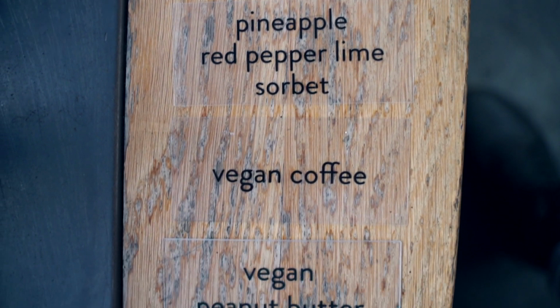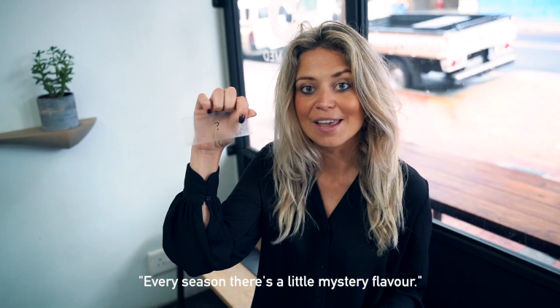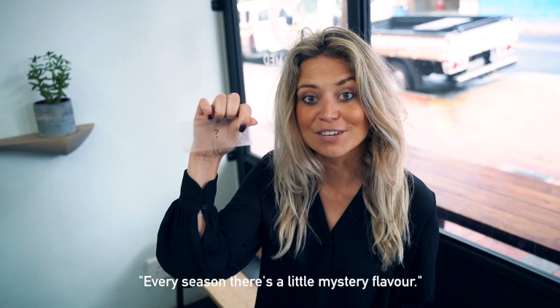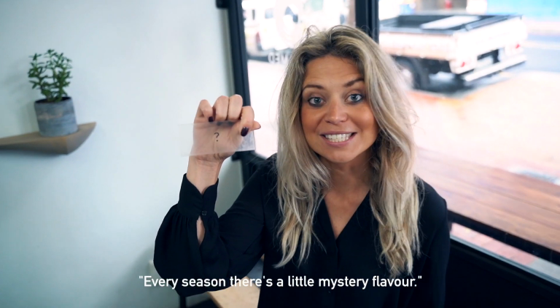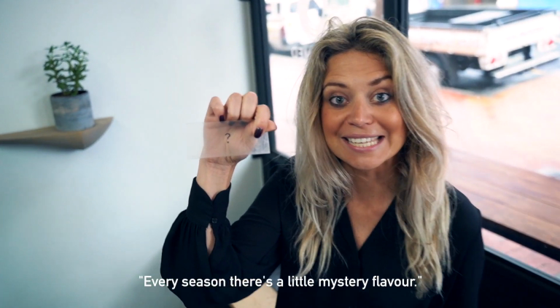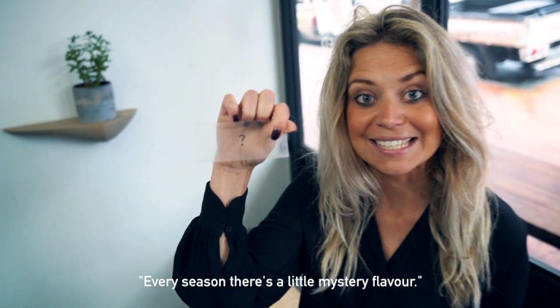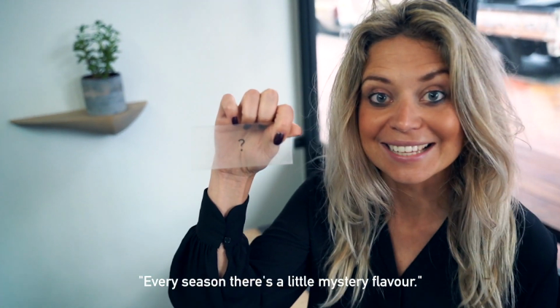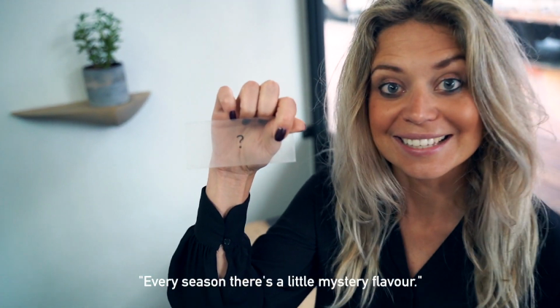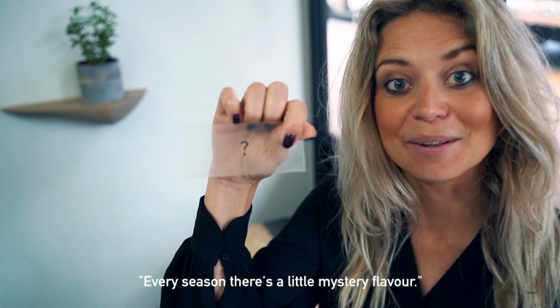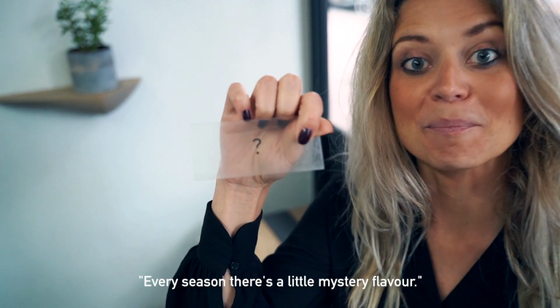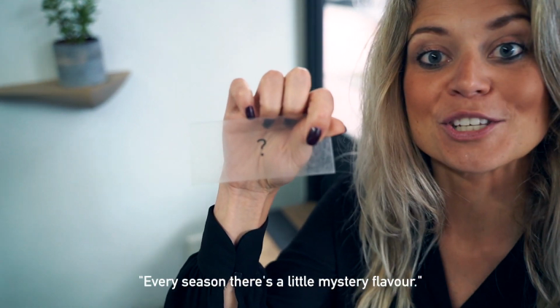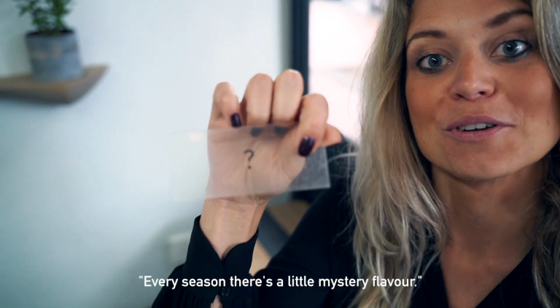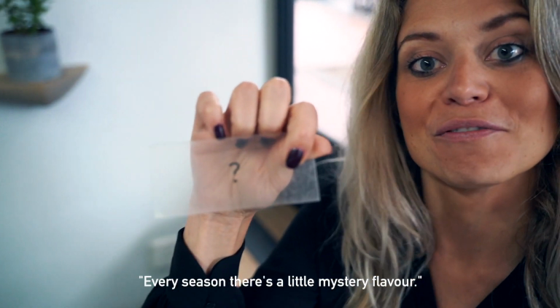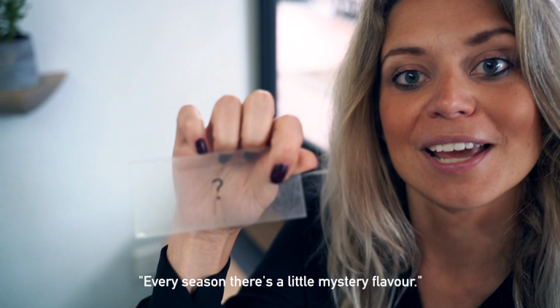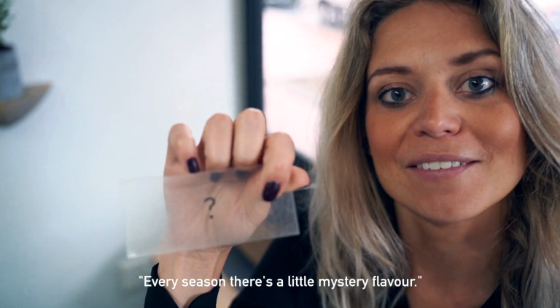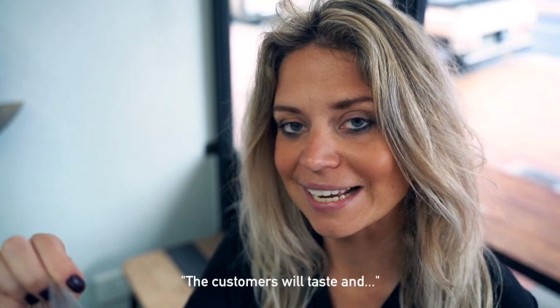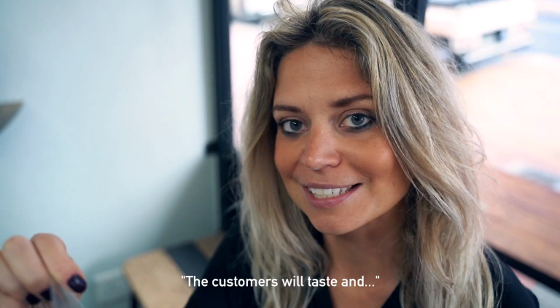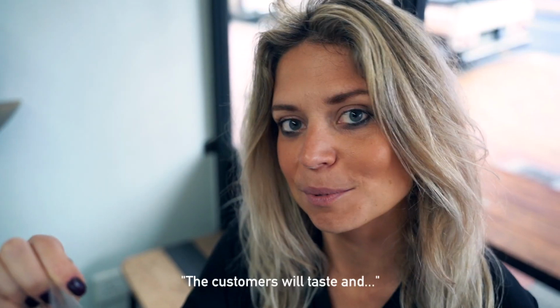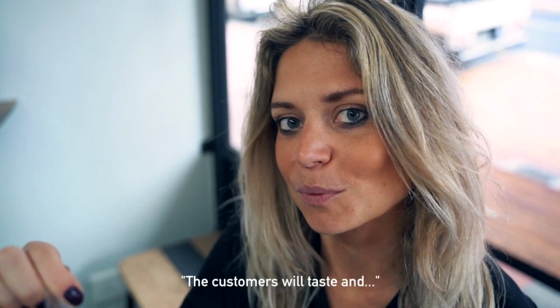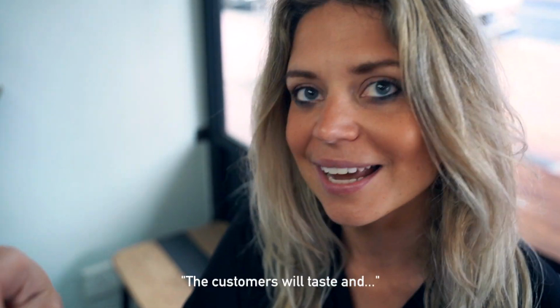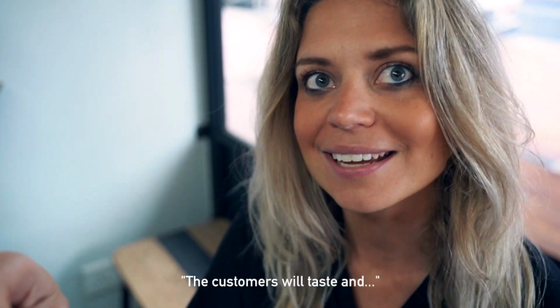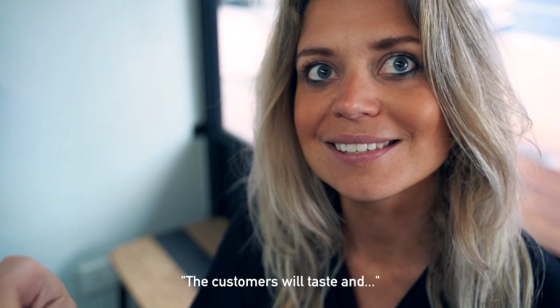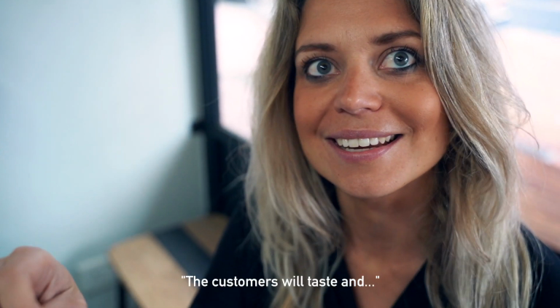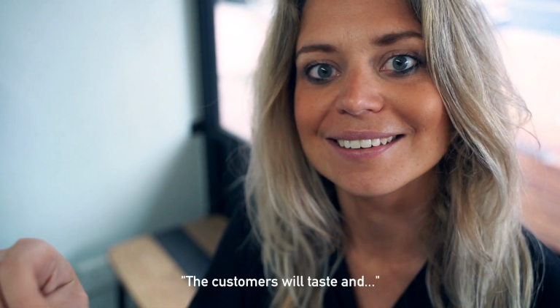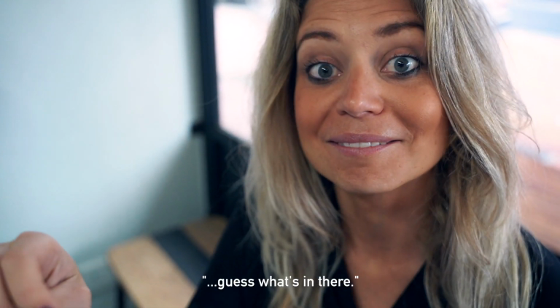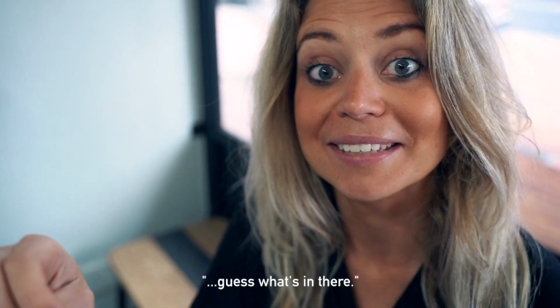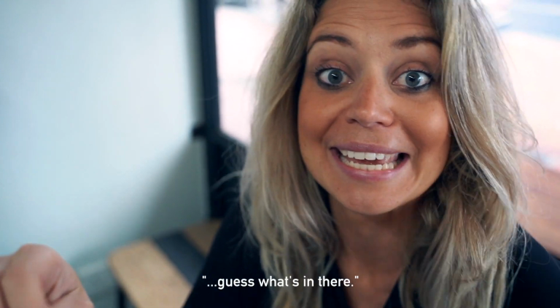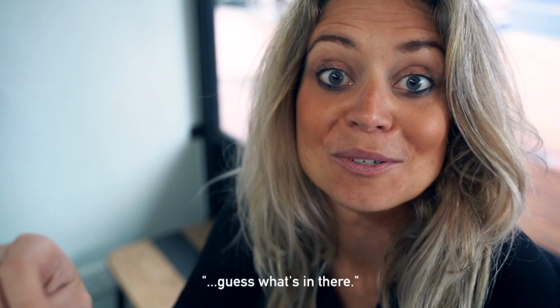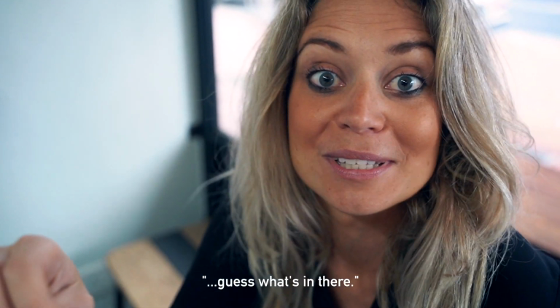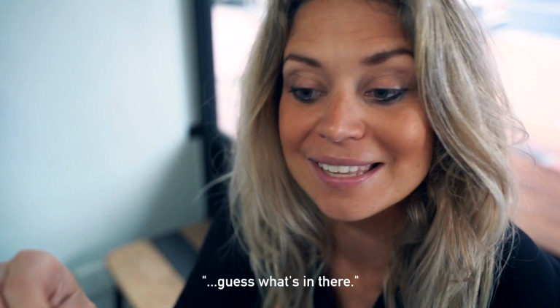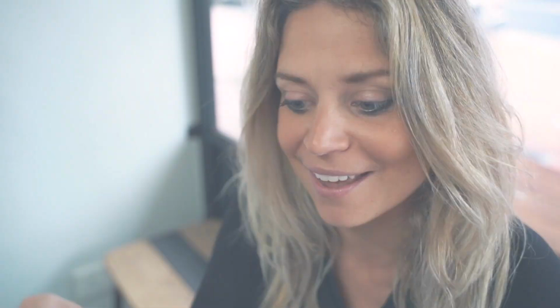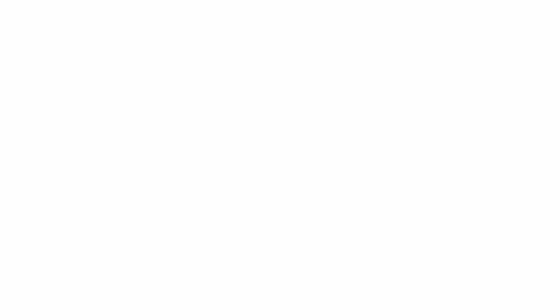Every season there's a little mystery flavor to come and taste and guess what's in there.